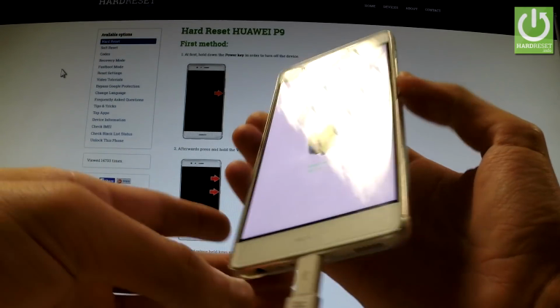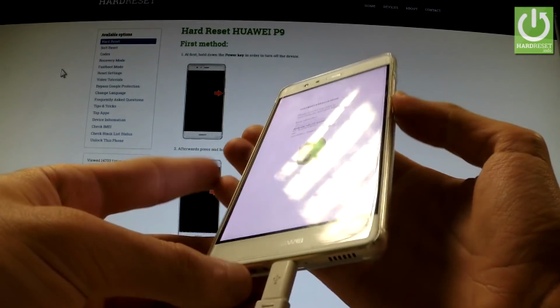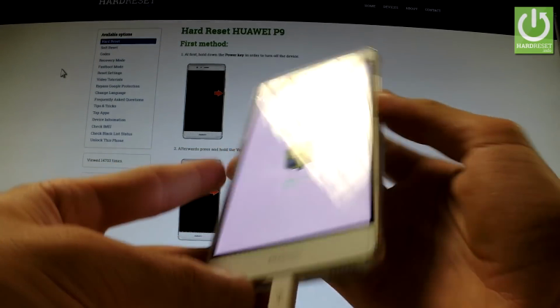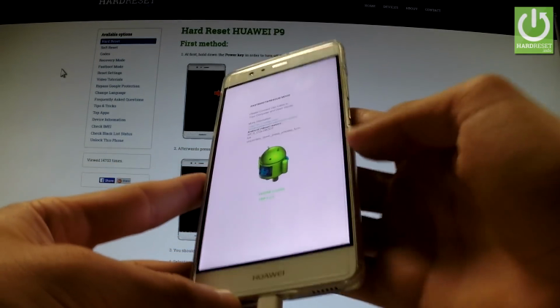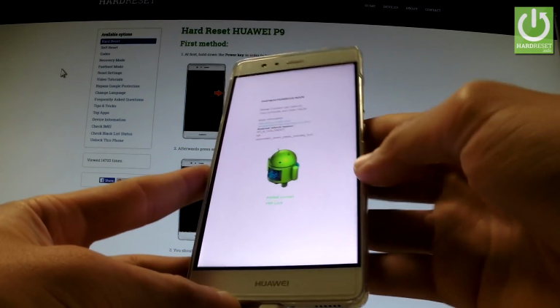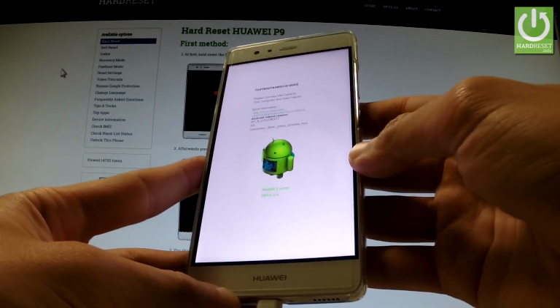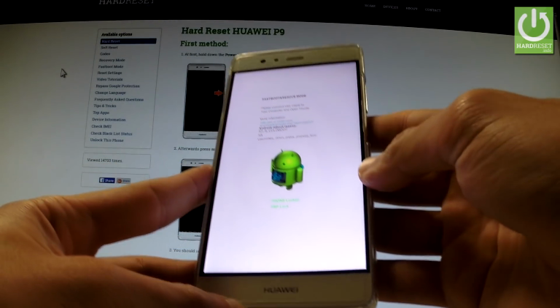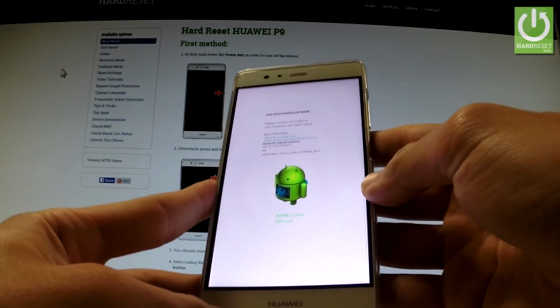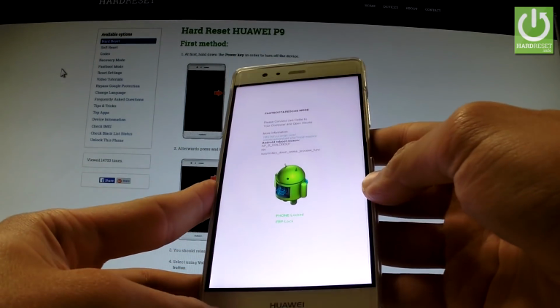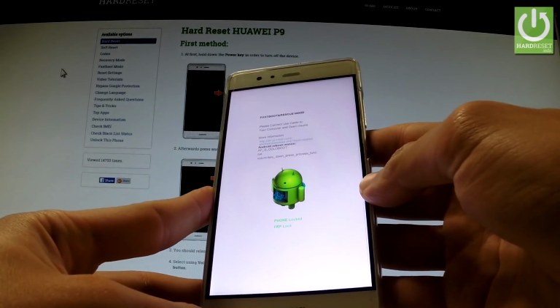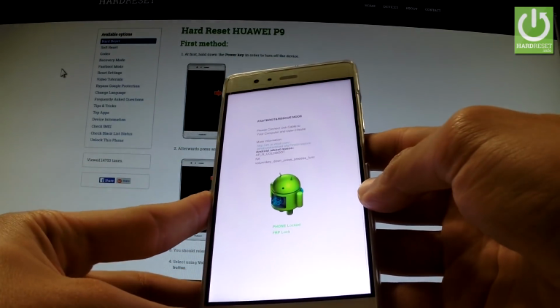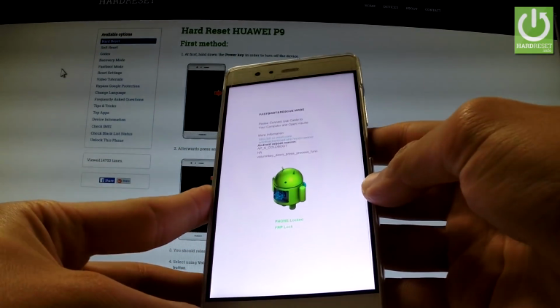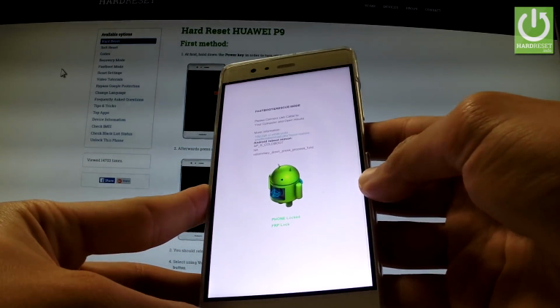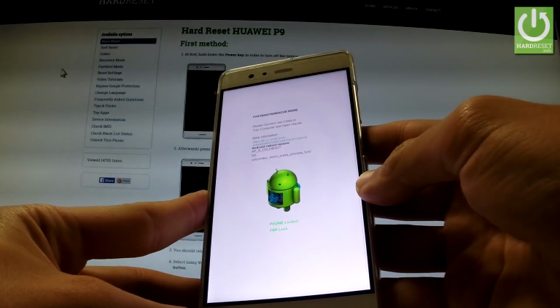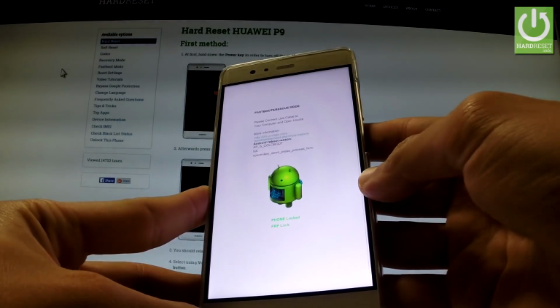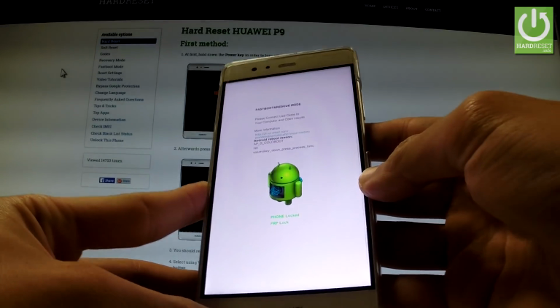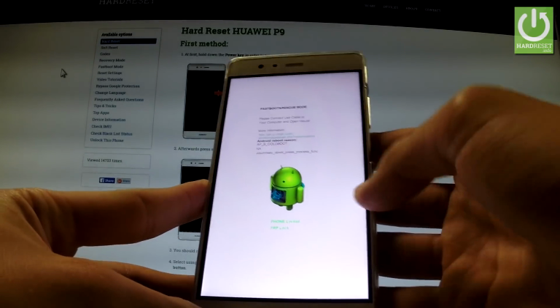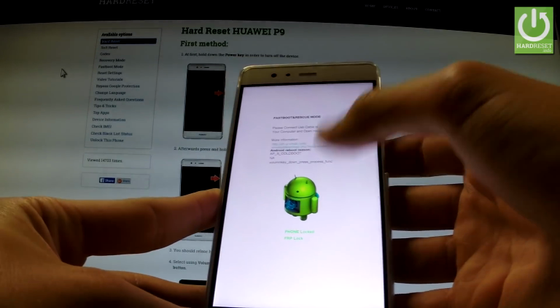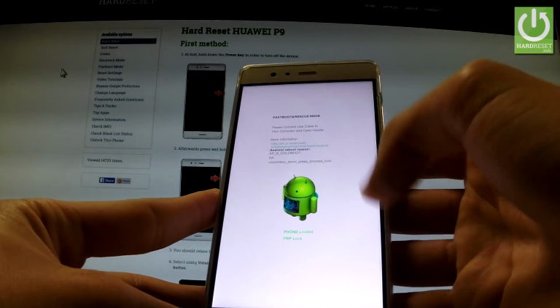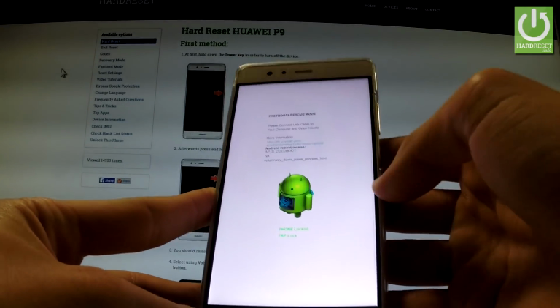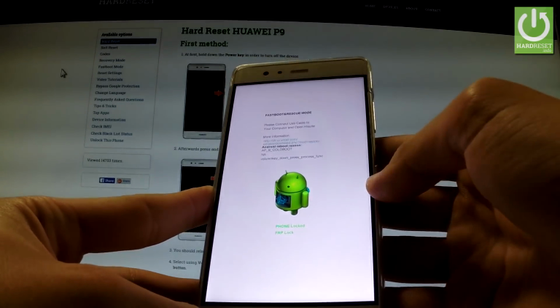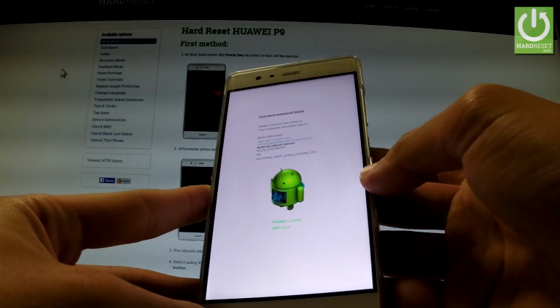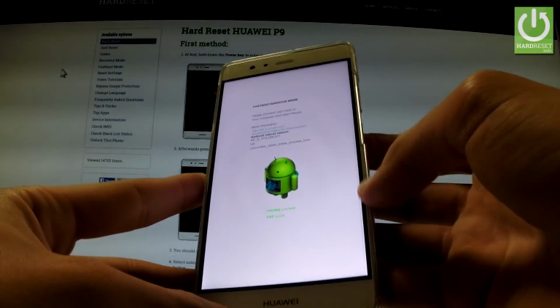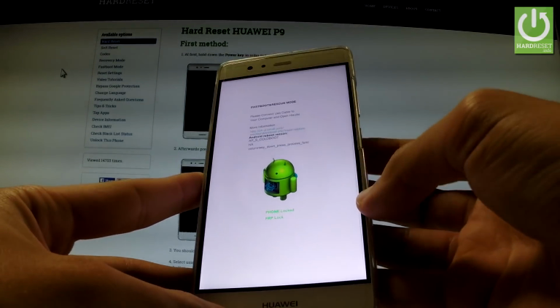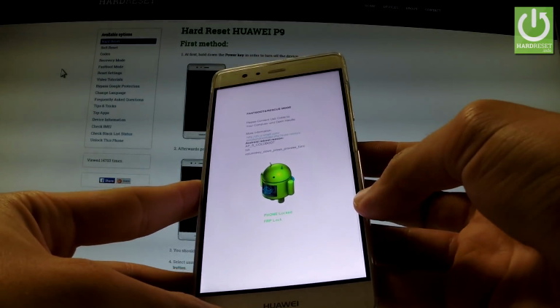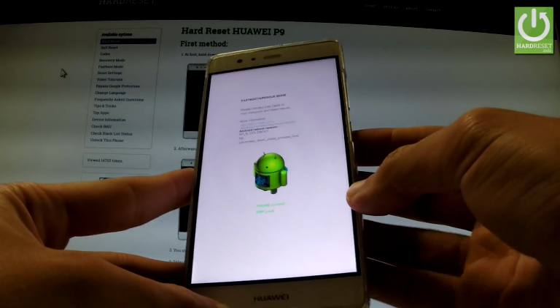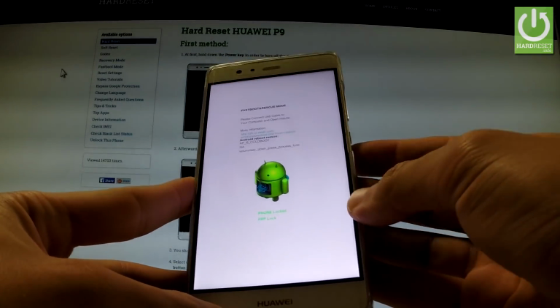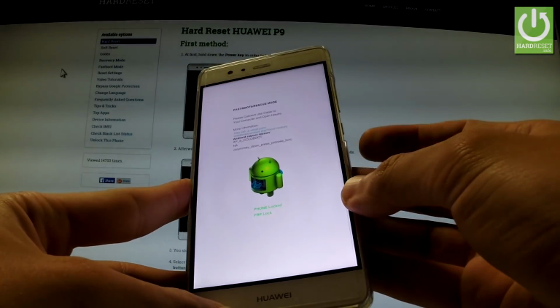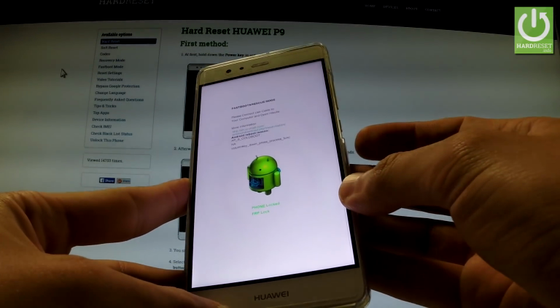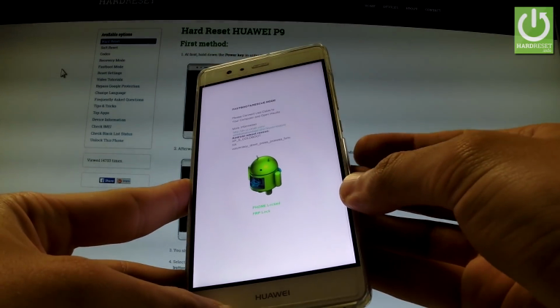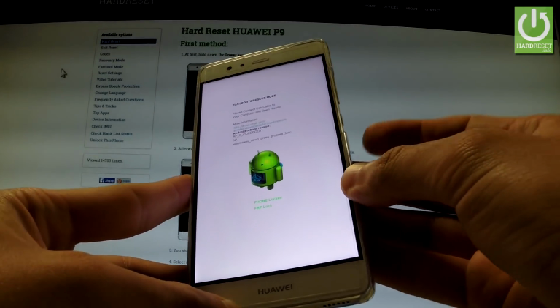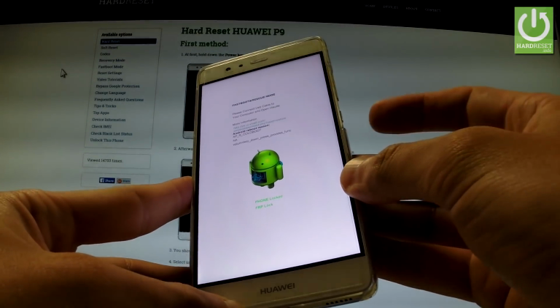Release volume down as soon as fast boot and rescue mode appears on the screen. You can use this mode, or you can simply quit it by long pressing the power button.